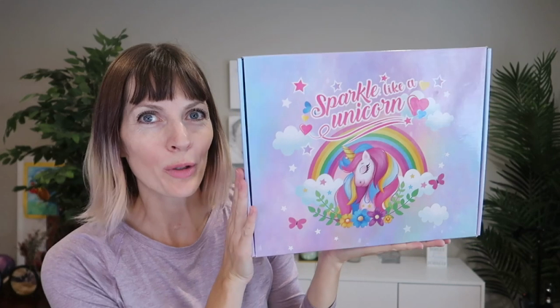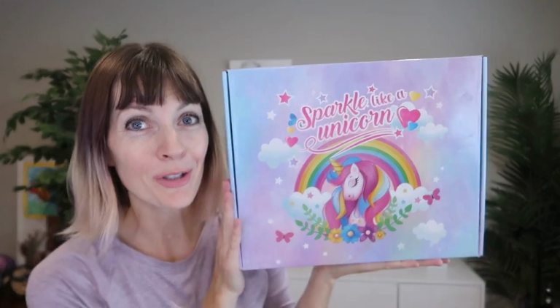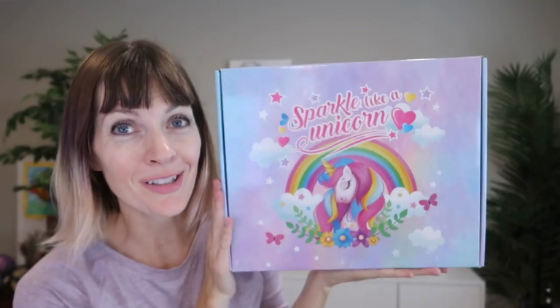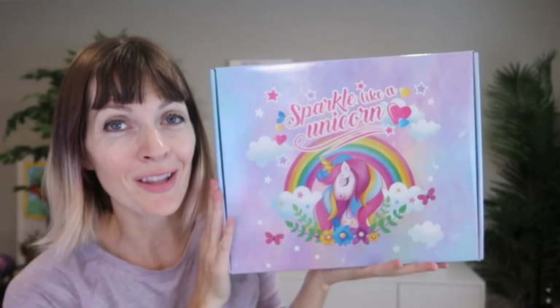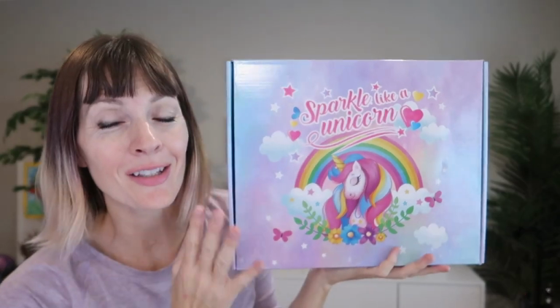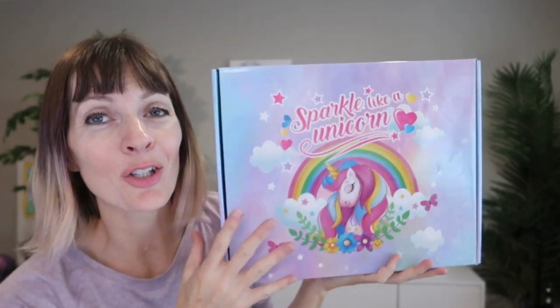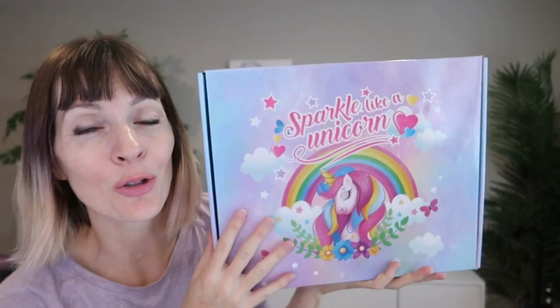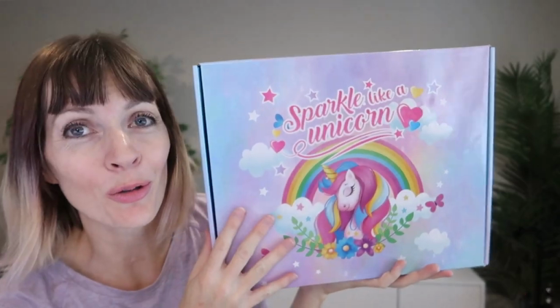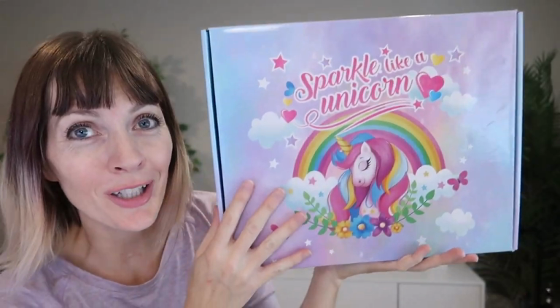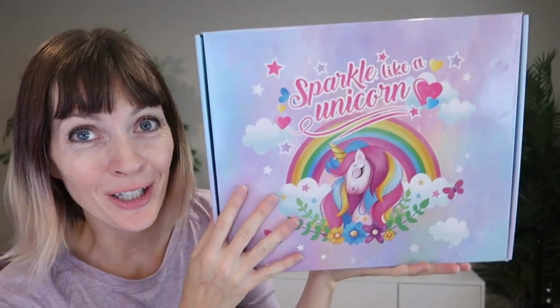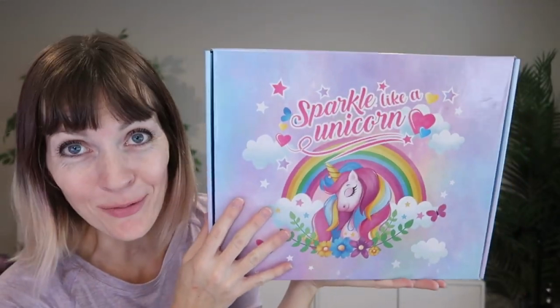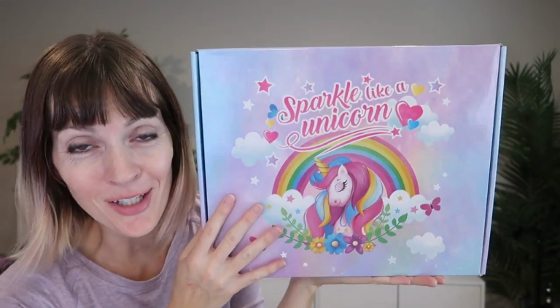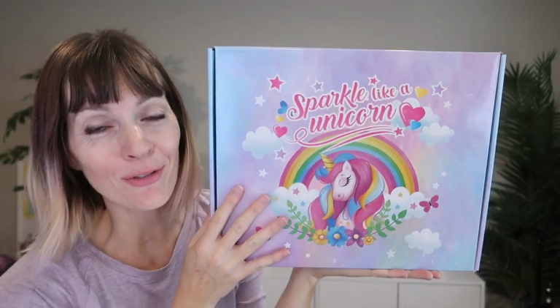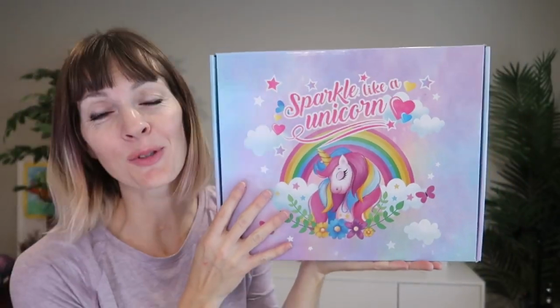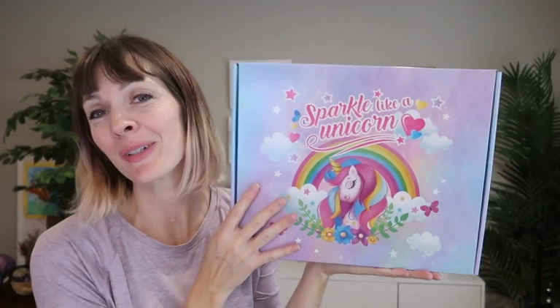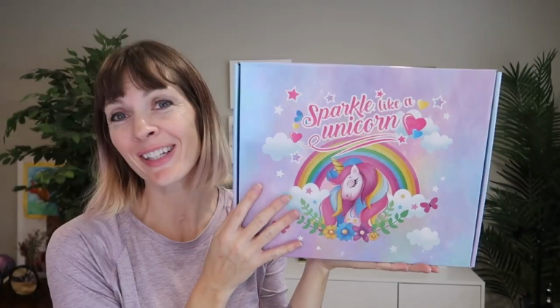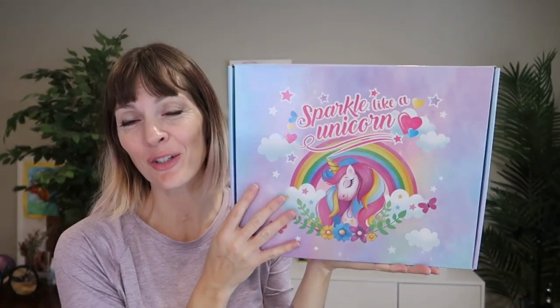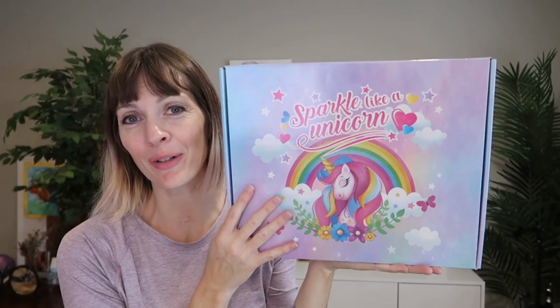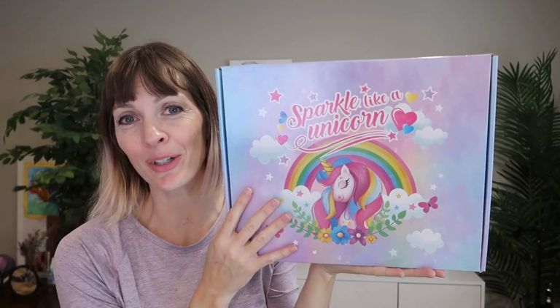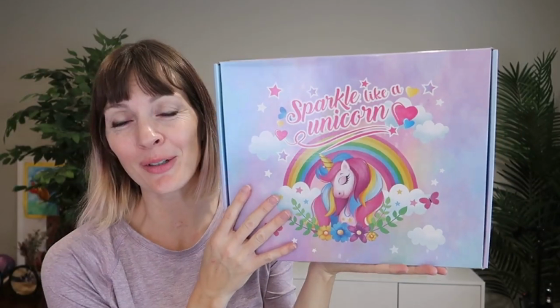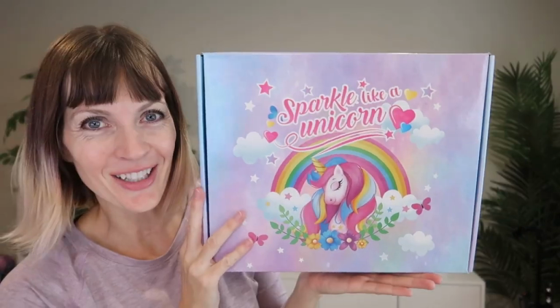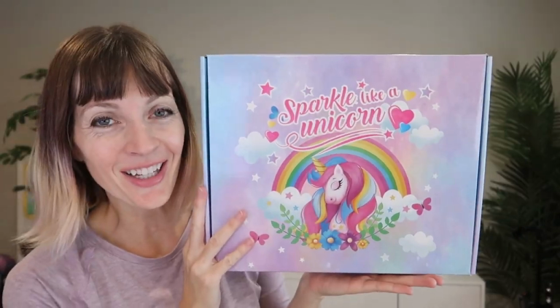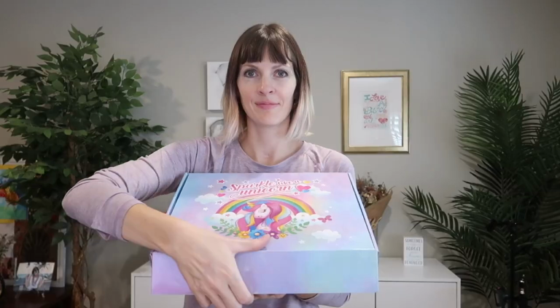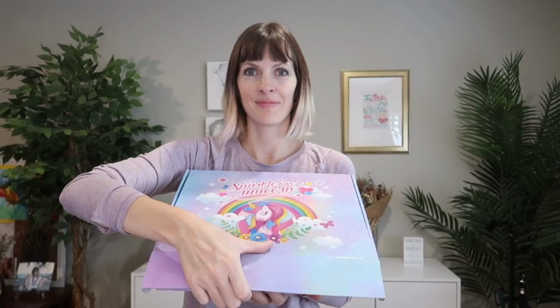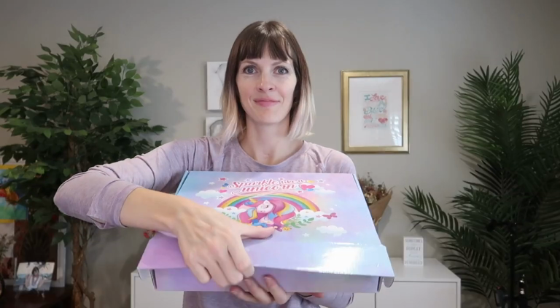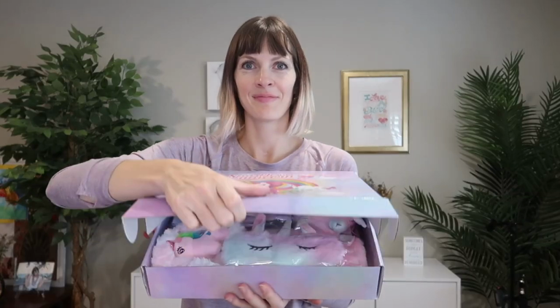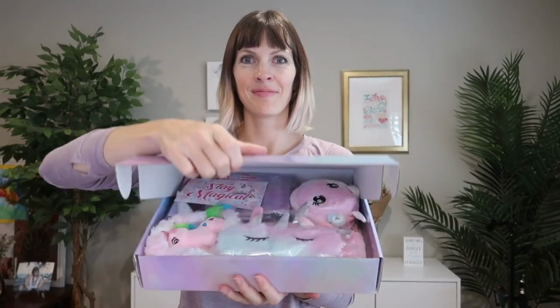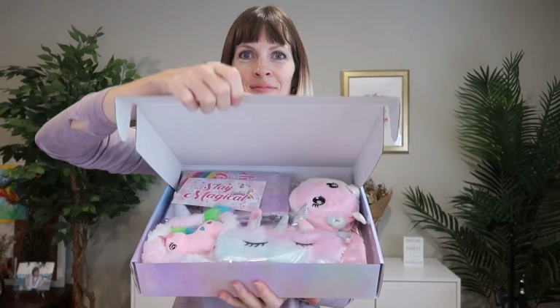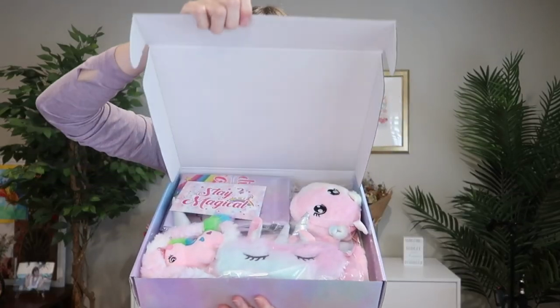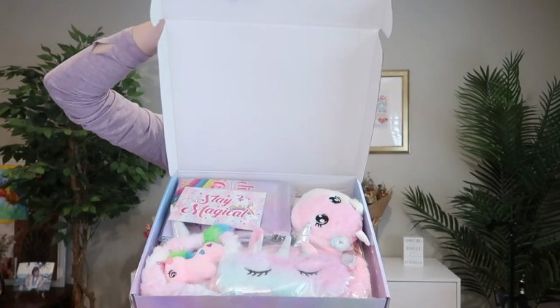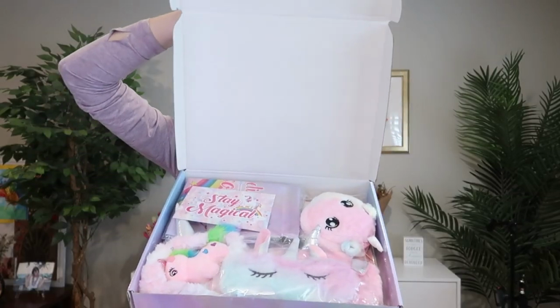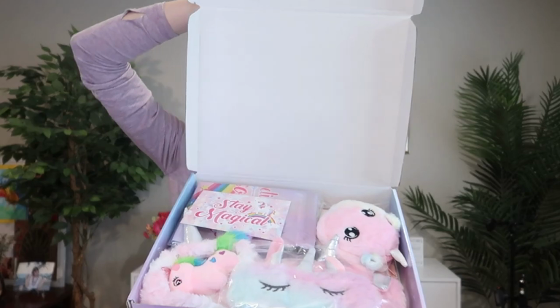We were just sent this unicorn gift set from SreezyN to review, so let's take a look and see how my daughters like it.